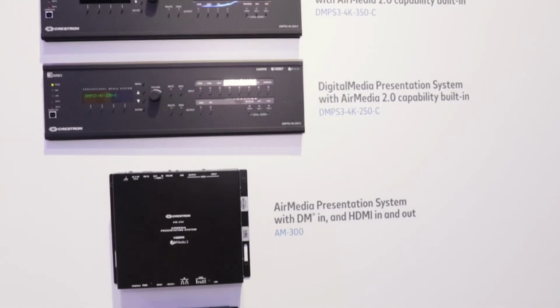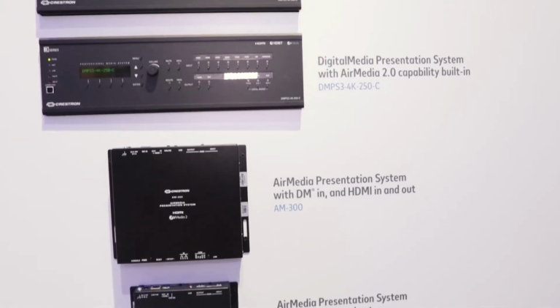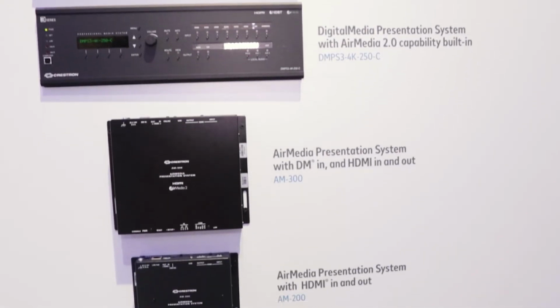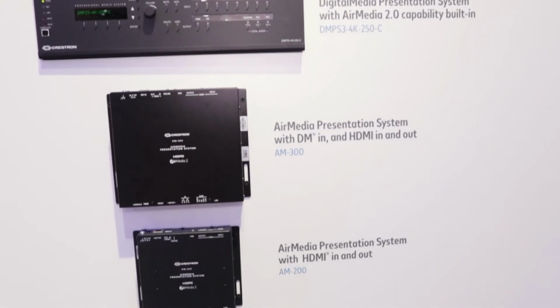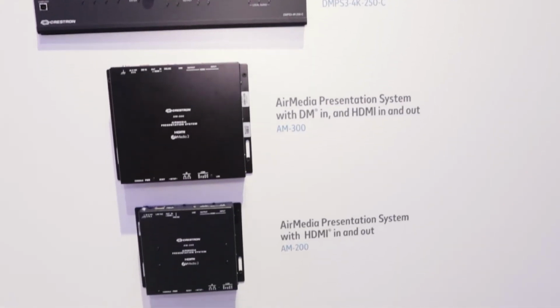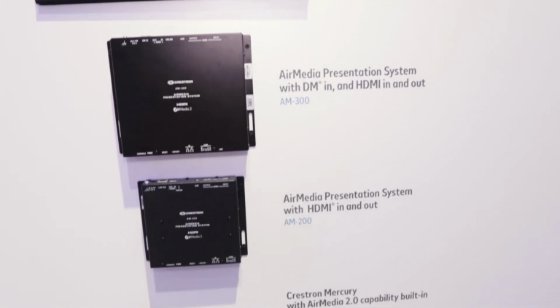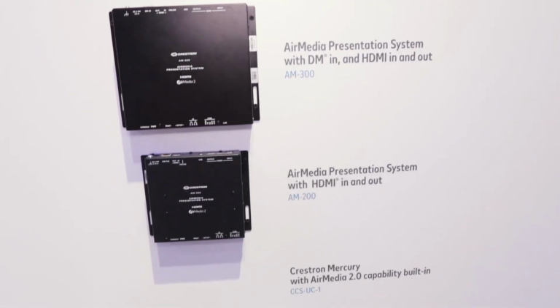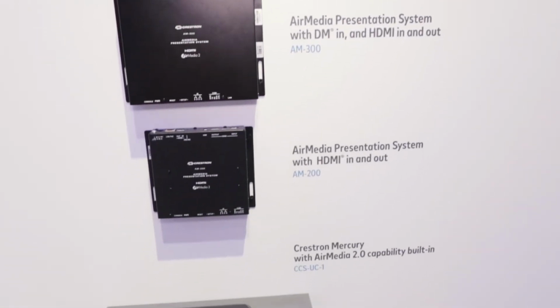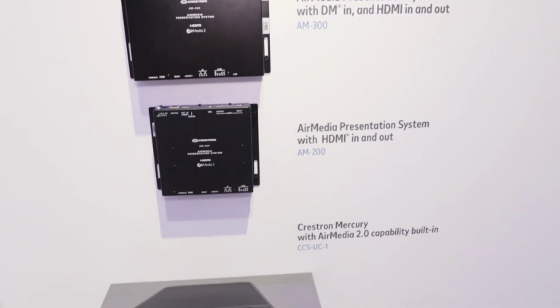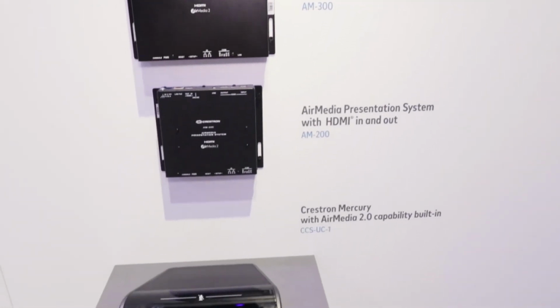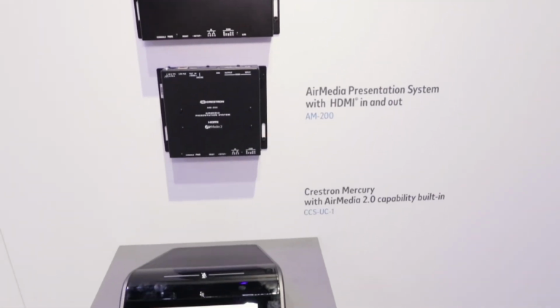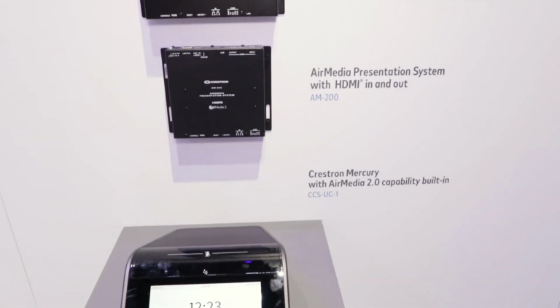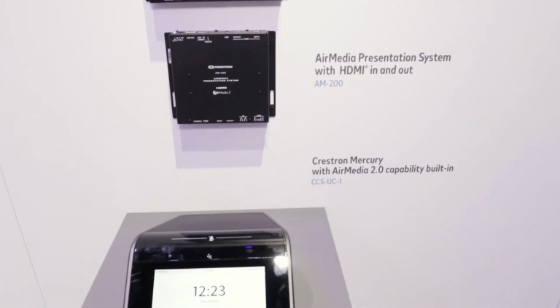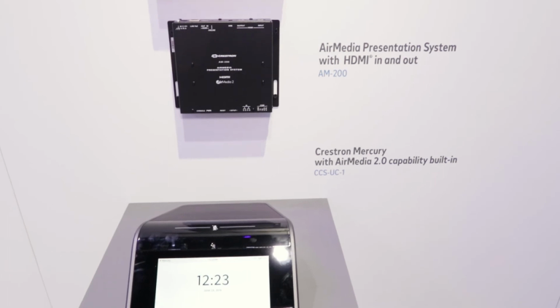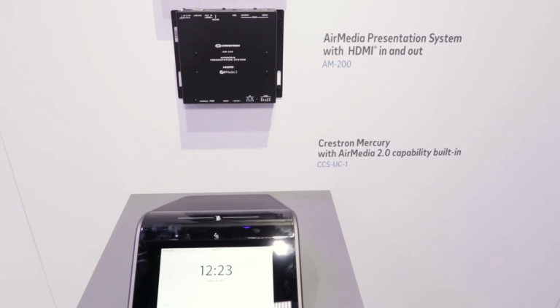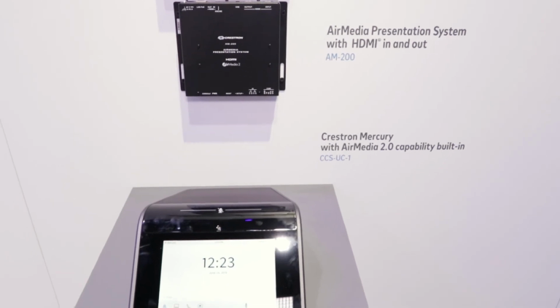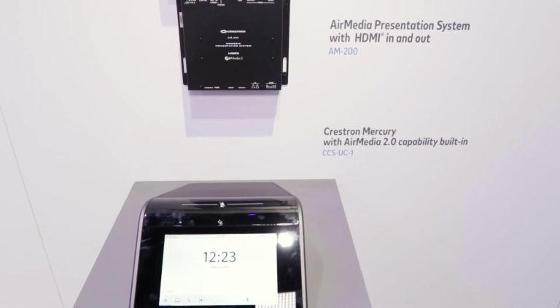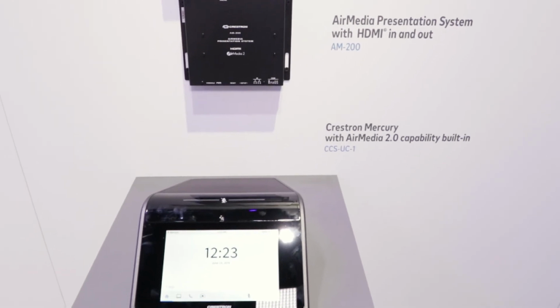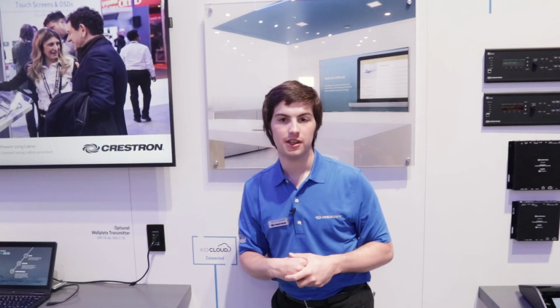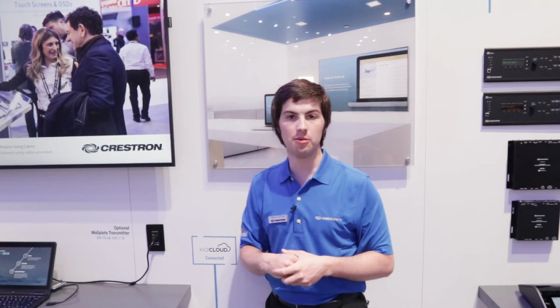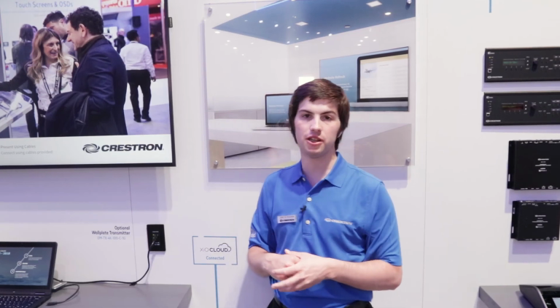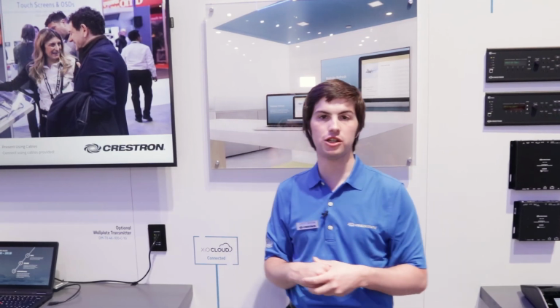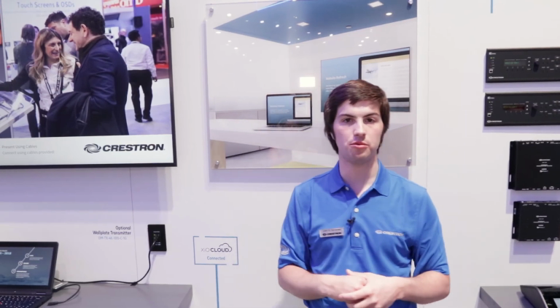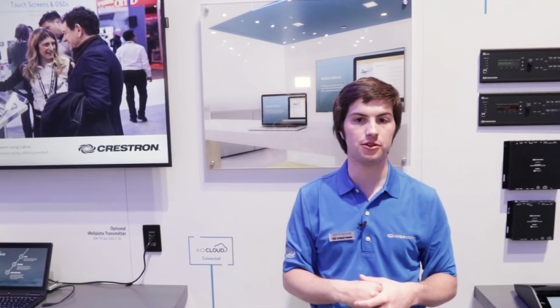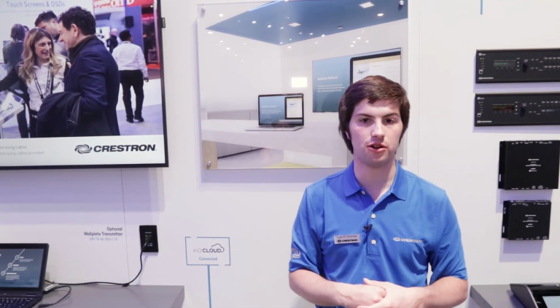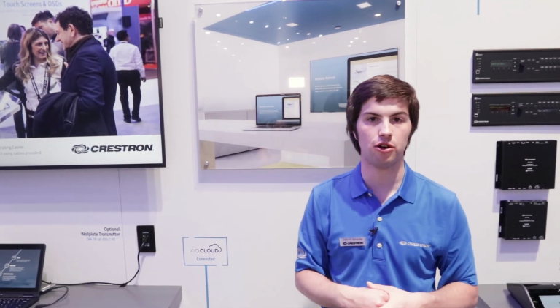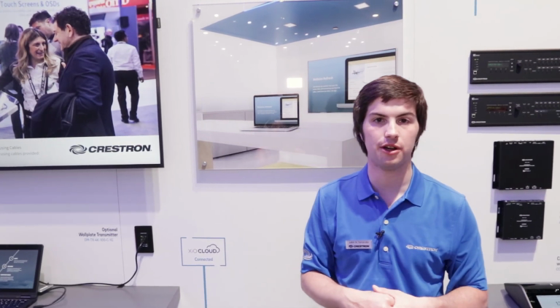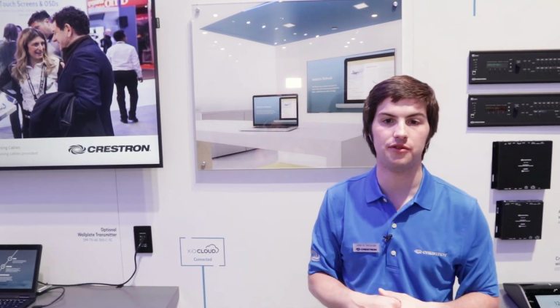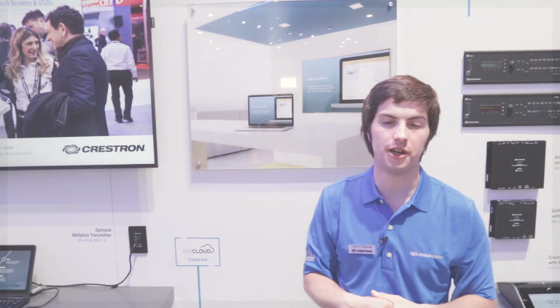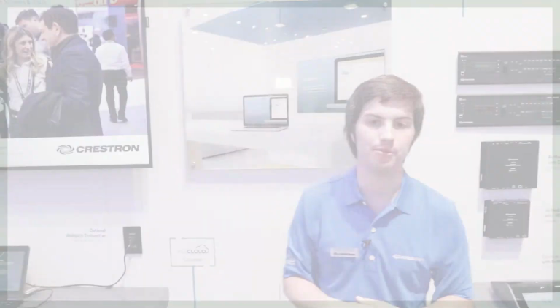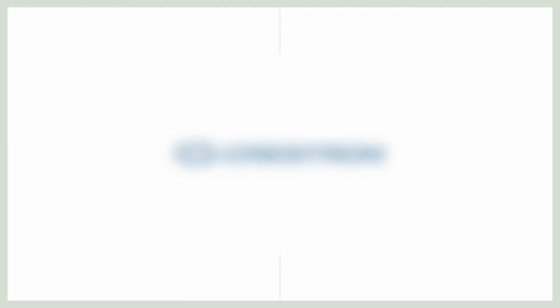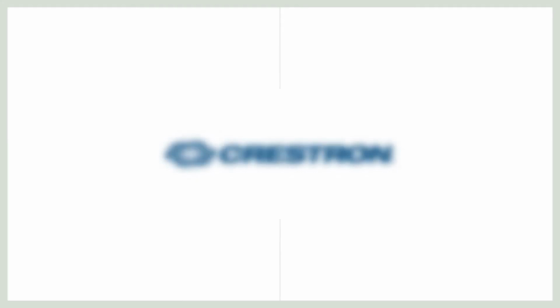AirMedia is available across that wide range of Crestron products to suit any space. Stop by the Crestron booth to learn more here at Infocom. I'll zoom in here.